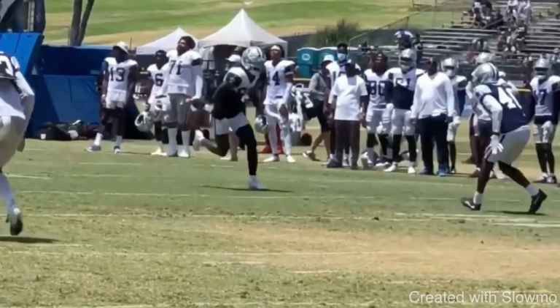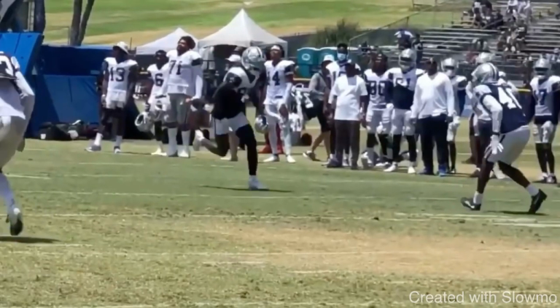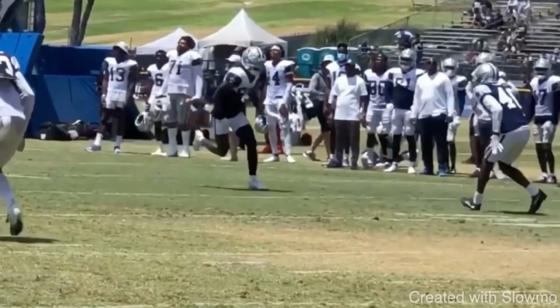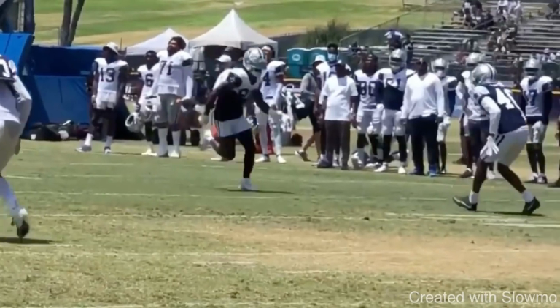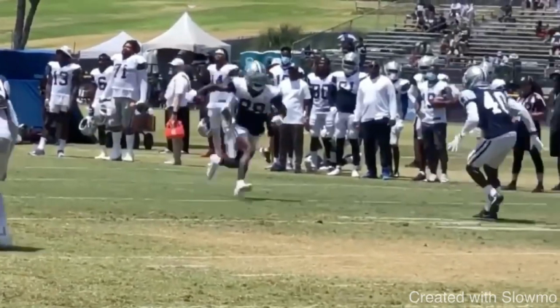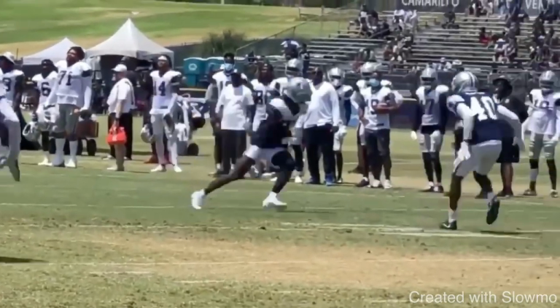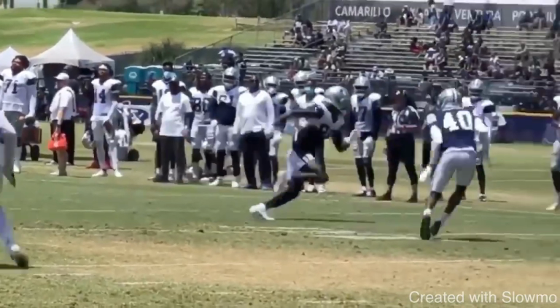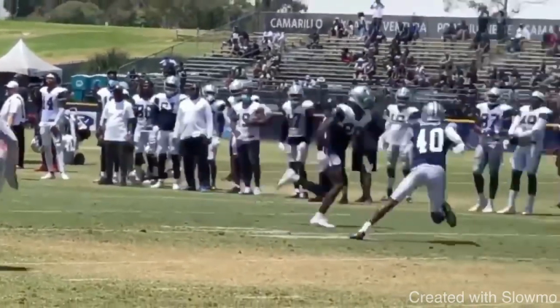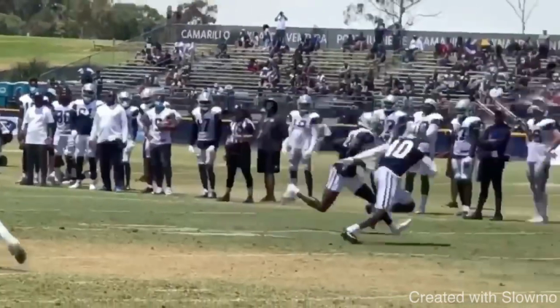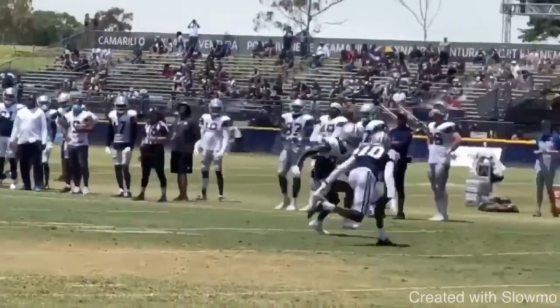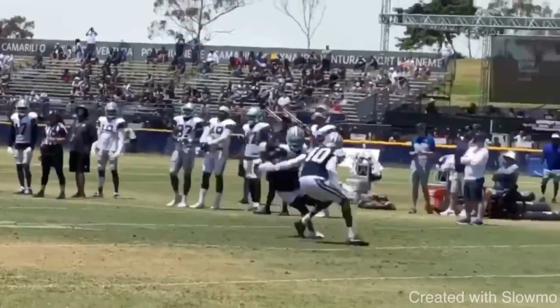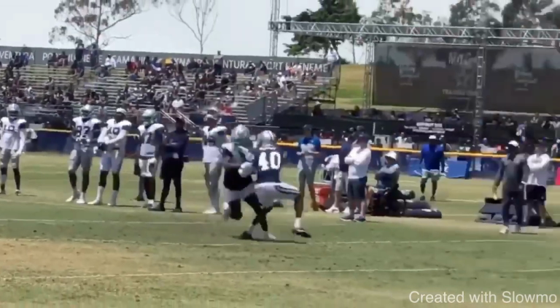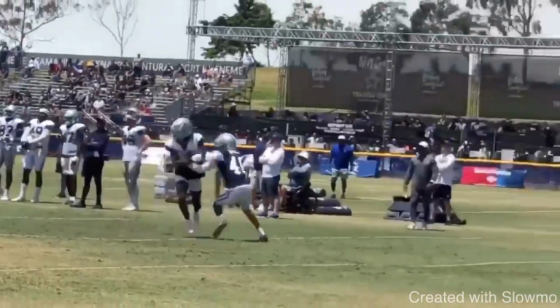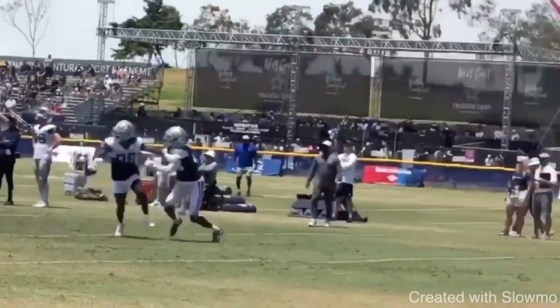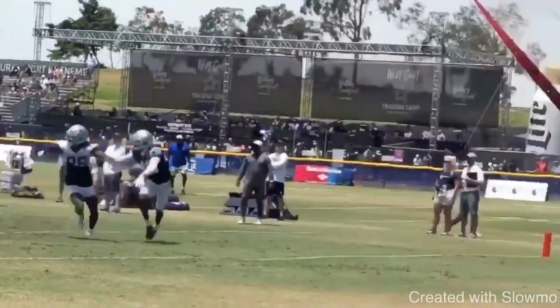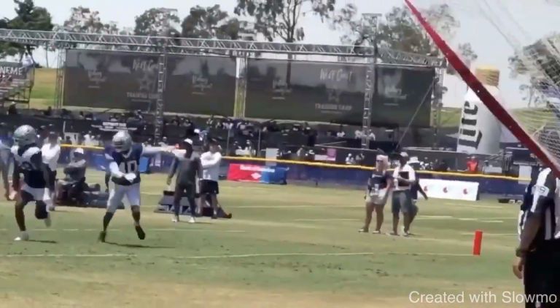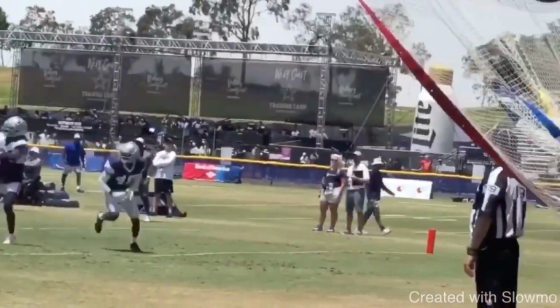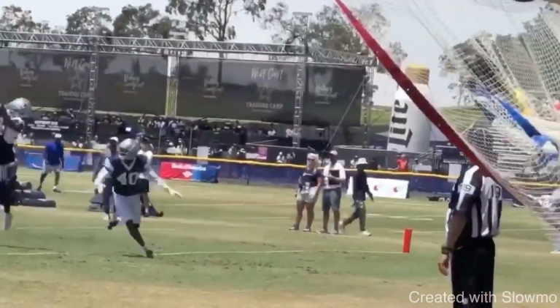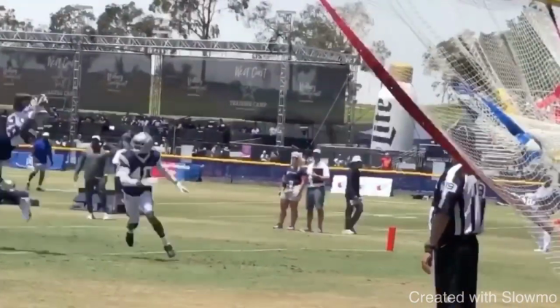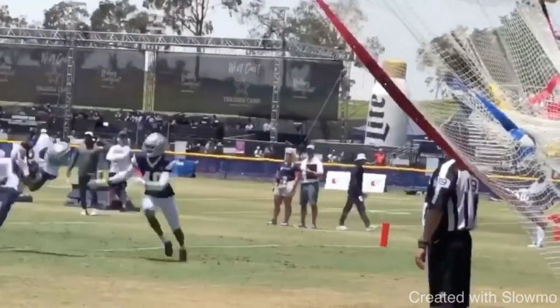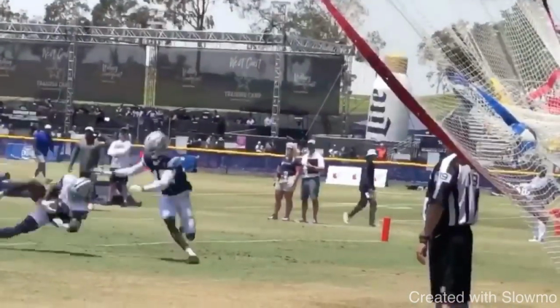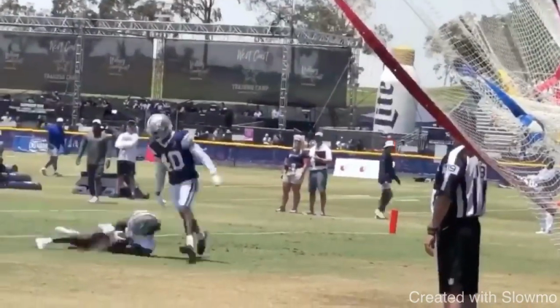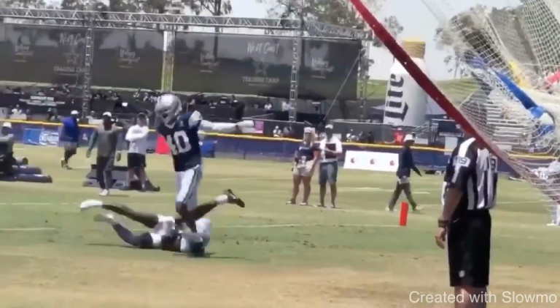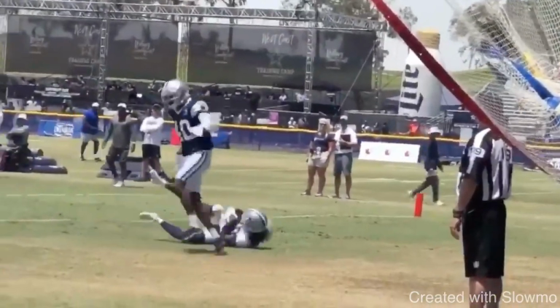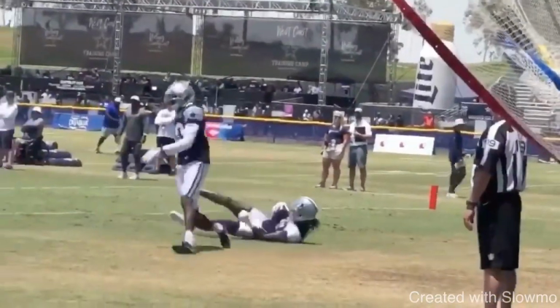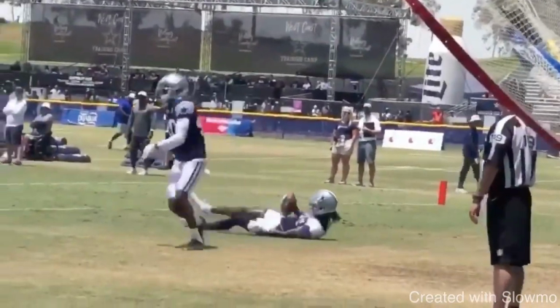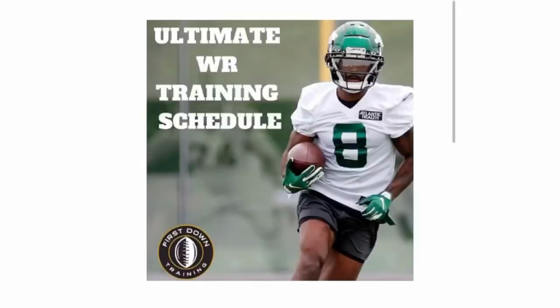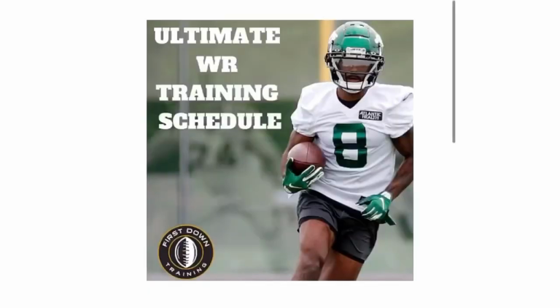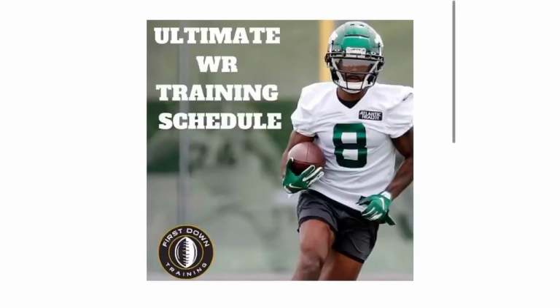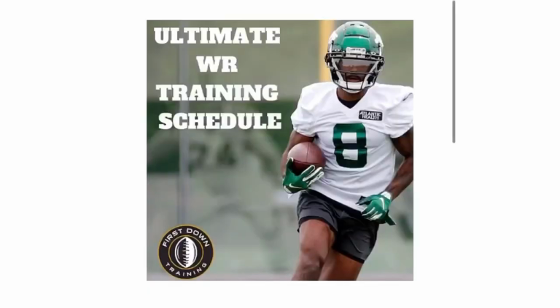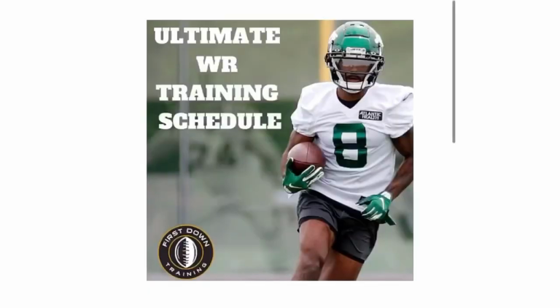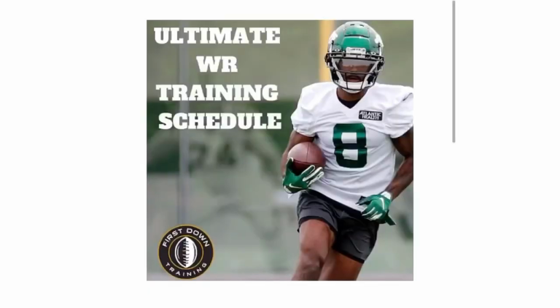Great job by Lamb selling the corner and then obviously popping back off to make a play over the middle.